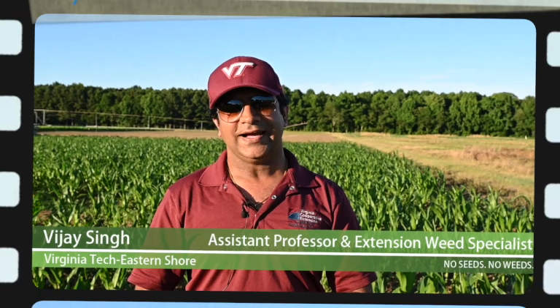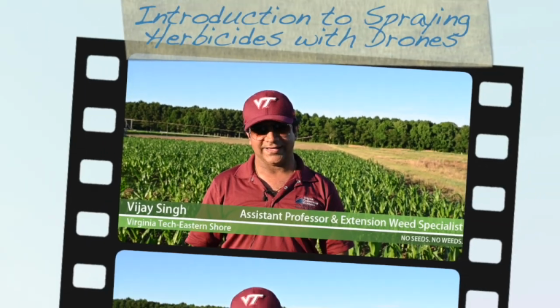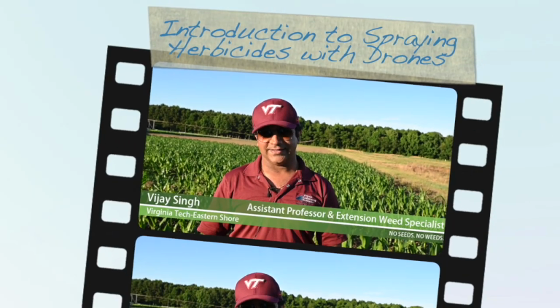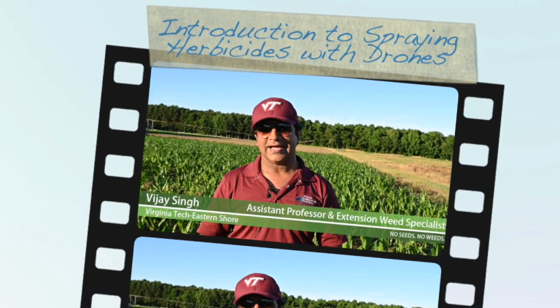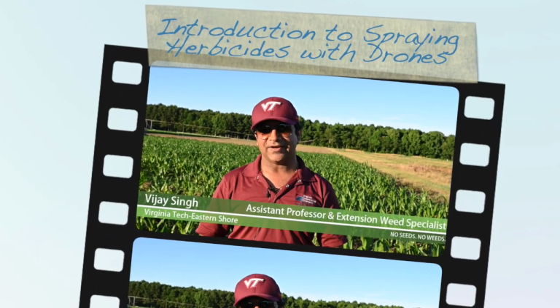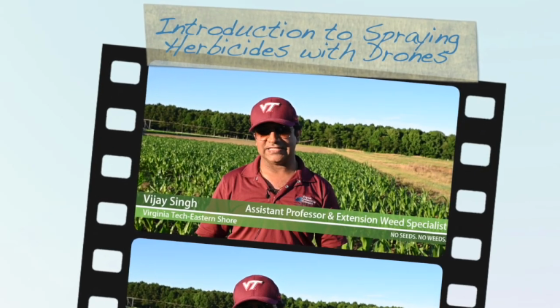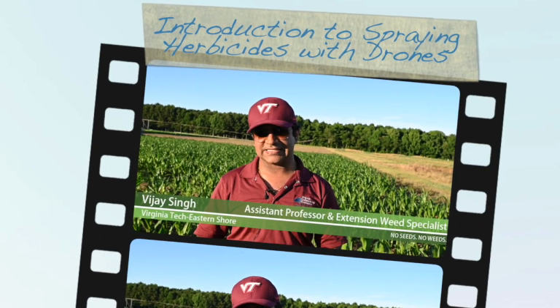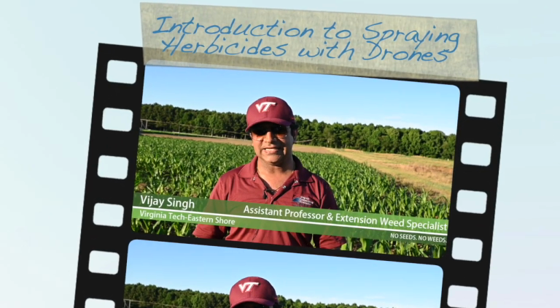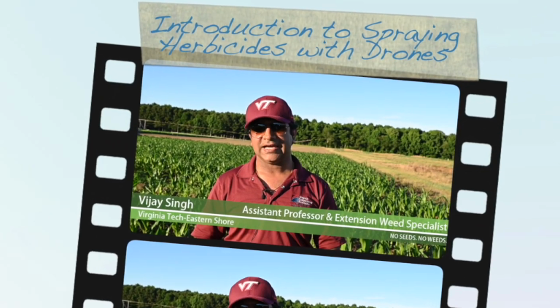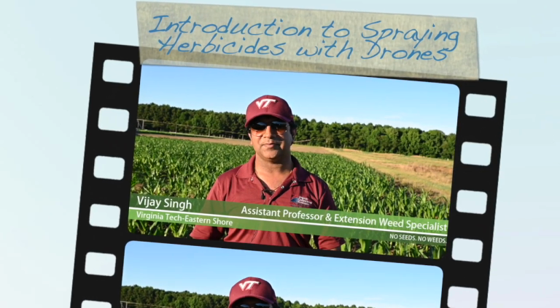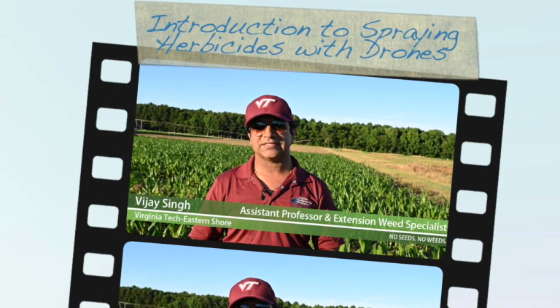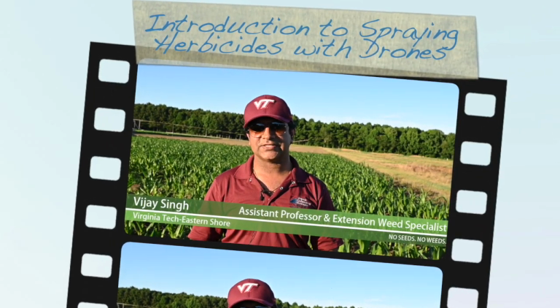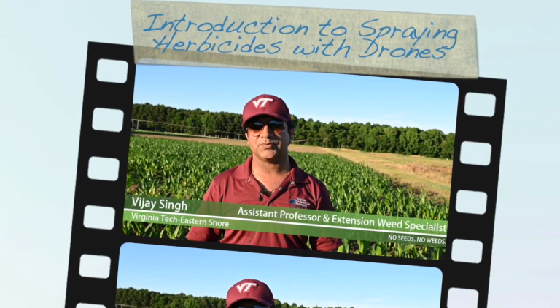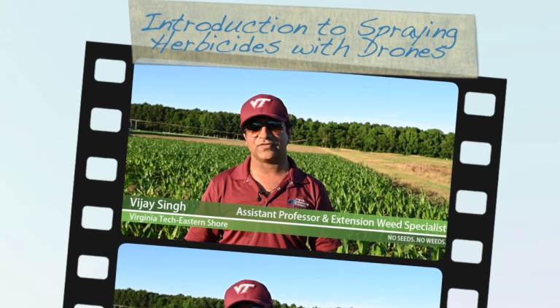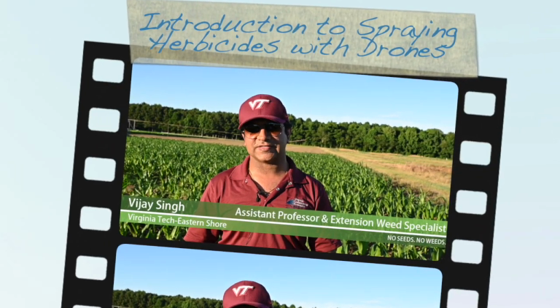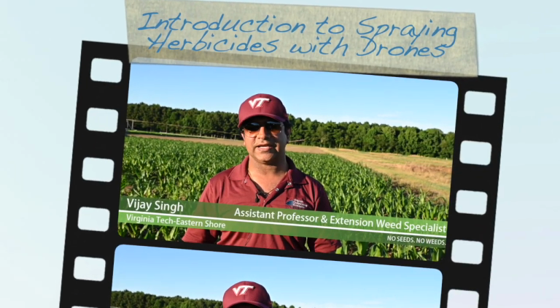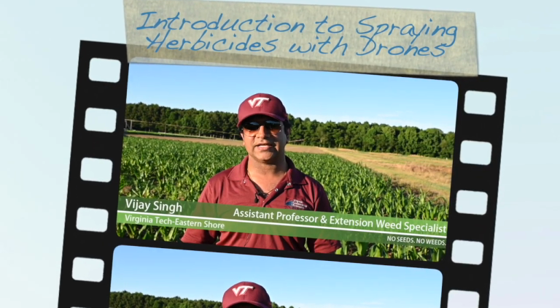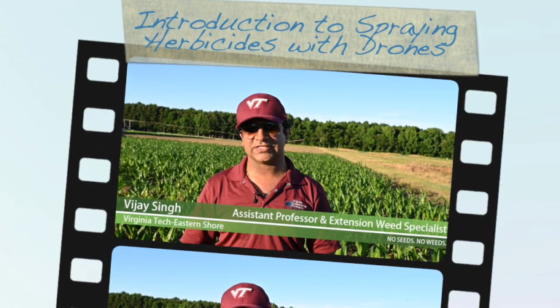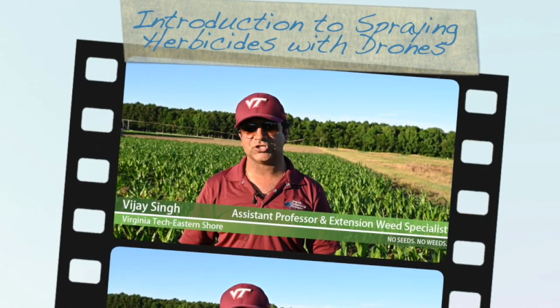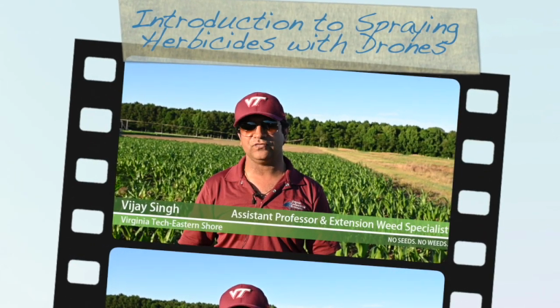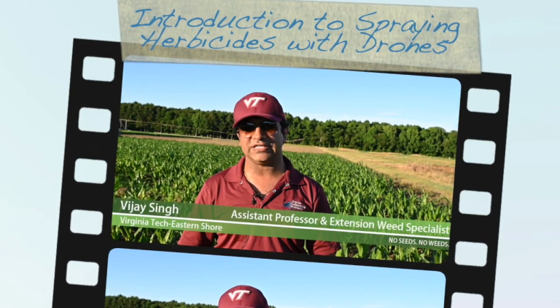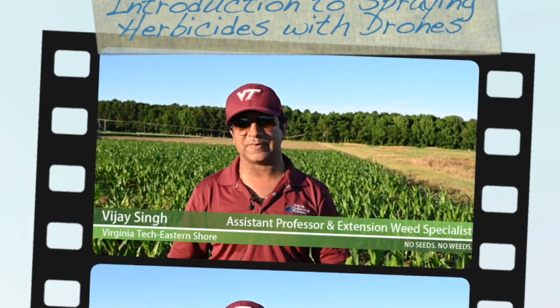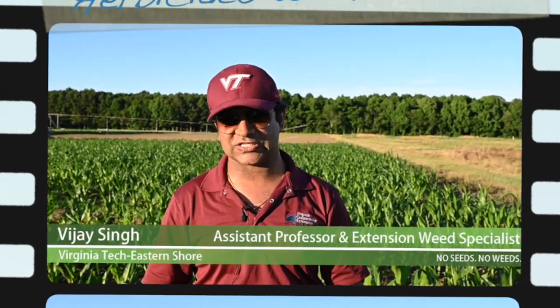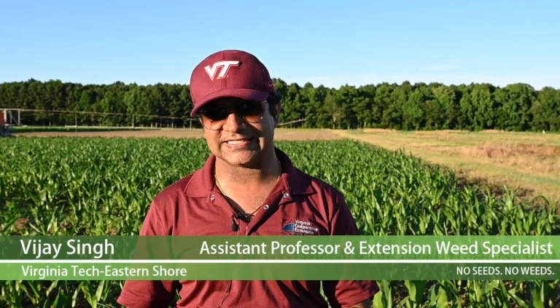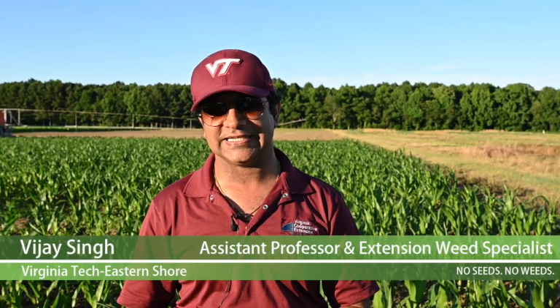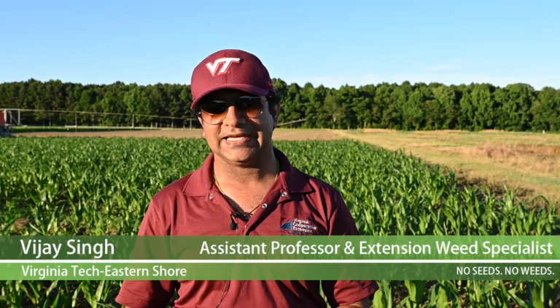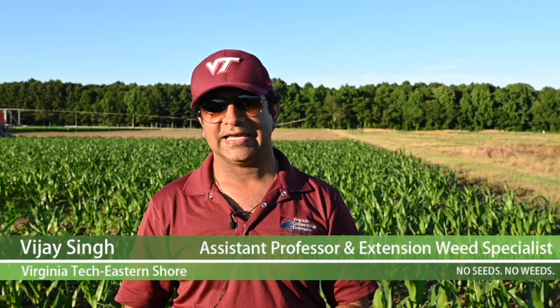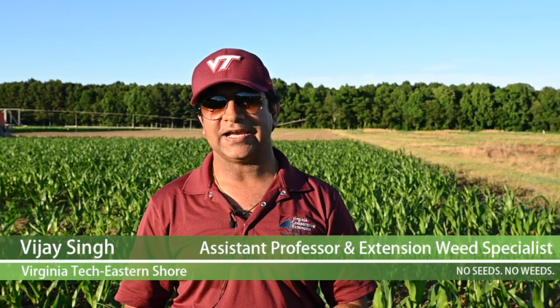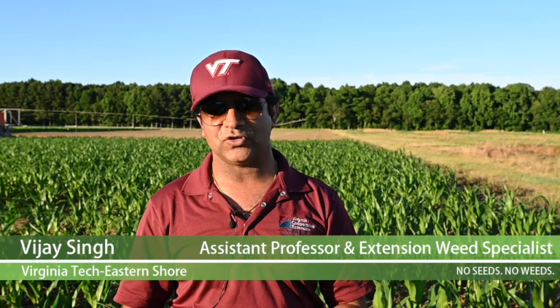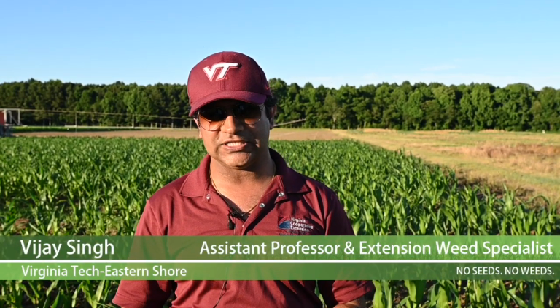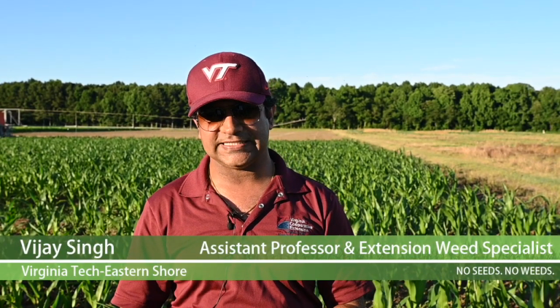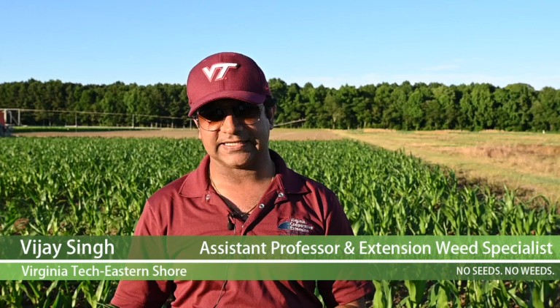Hi, I'm Vijay Singh. I'm Assistant Professor and Extension Weed Specialist at Virginia Tech.